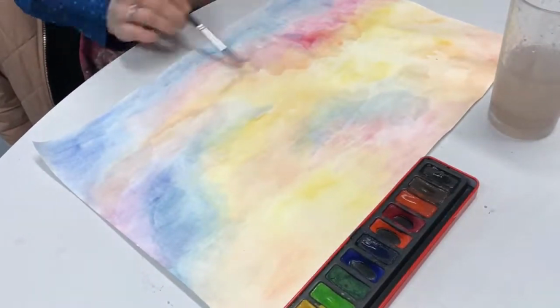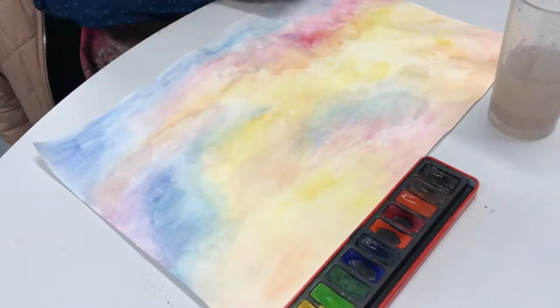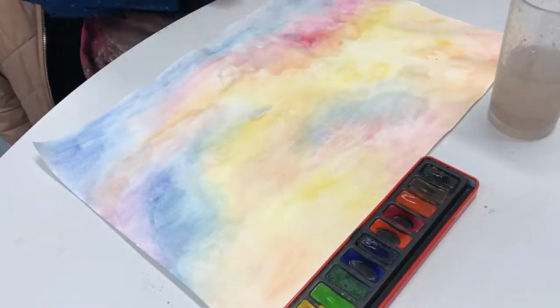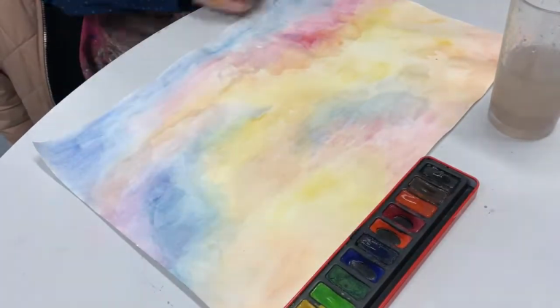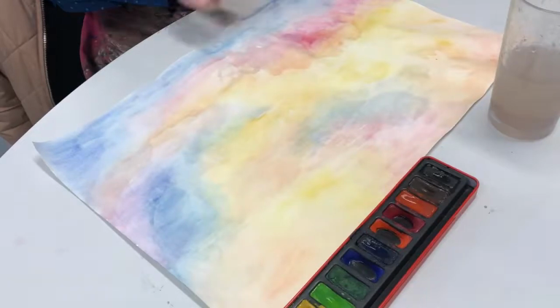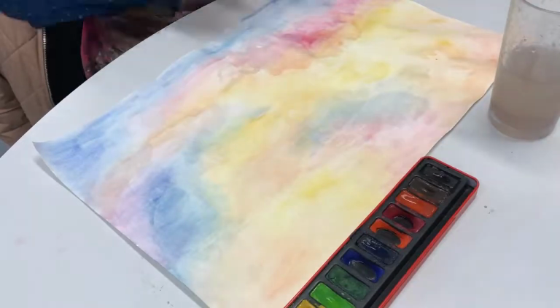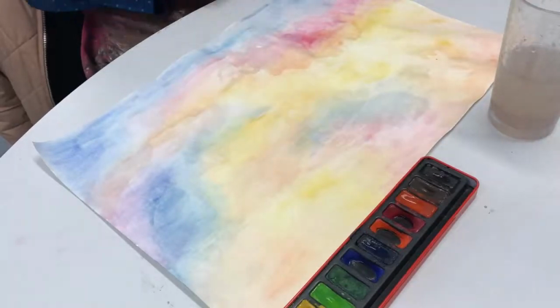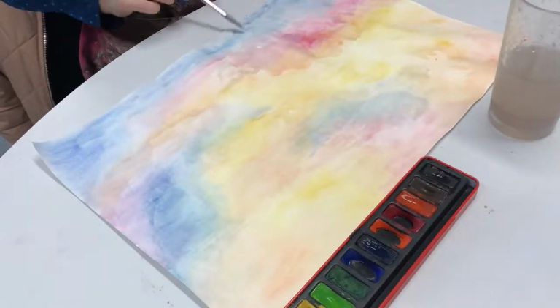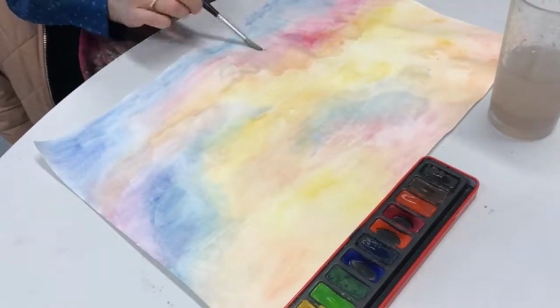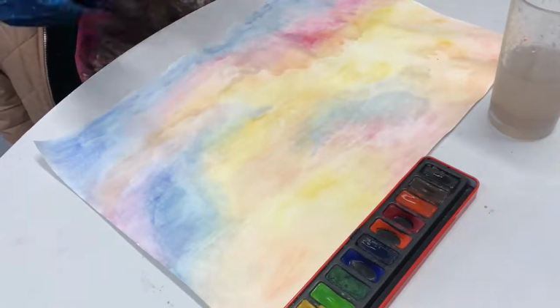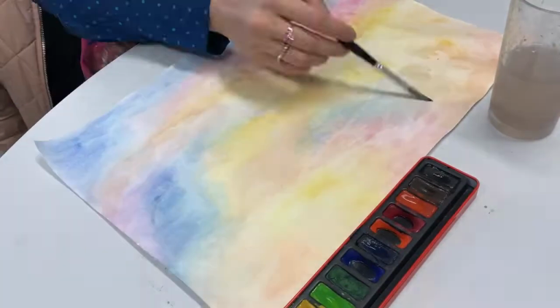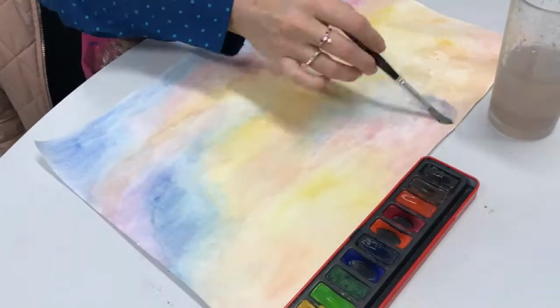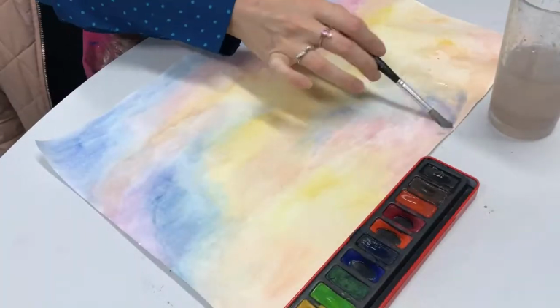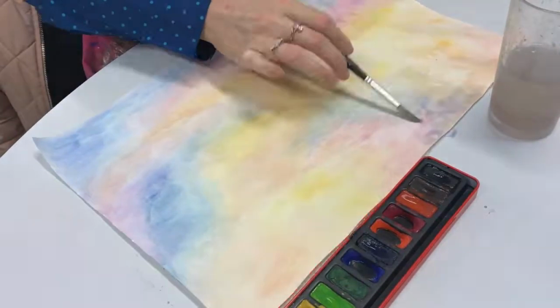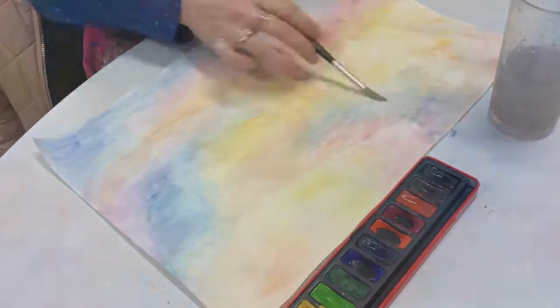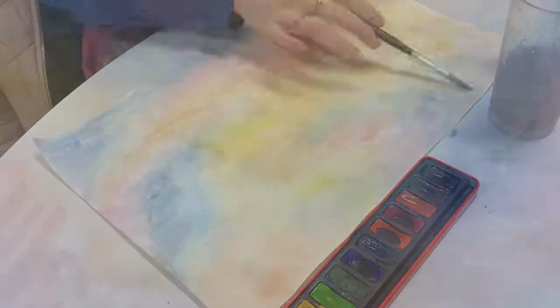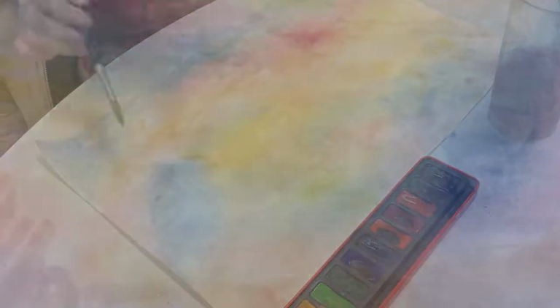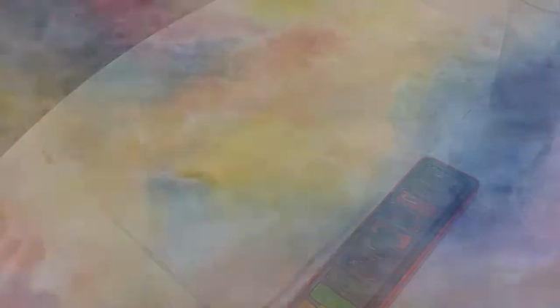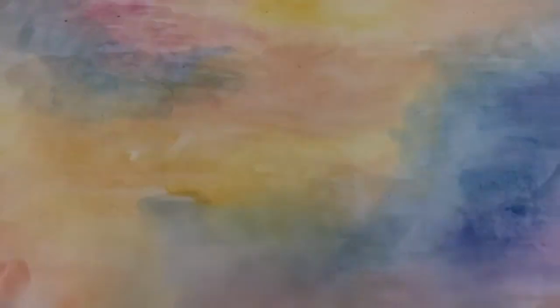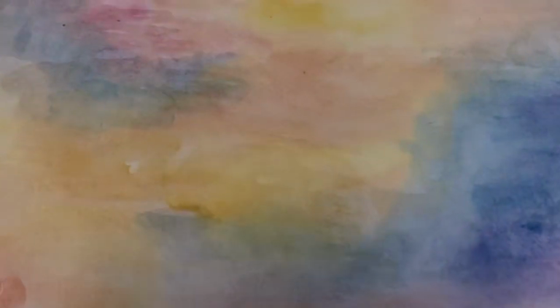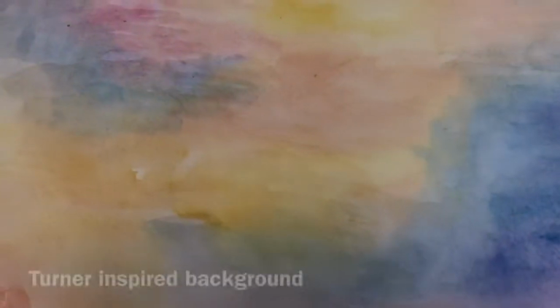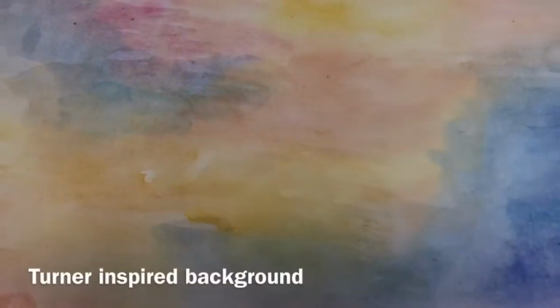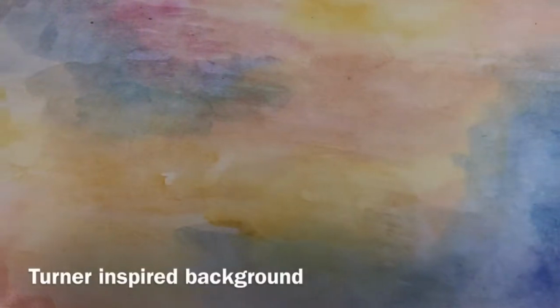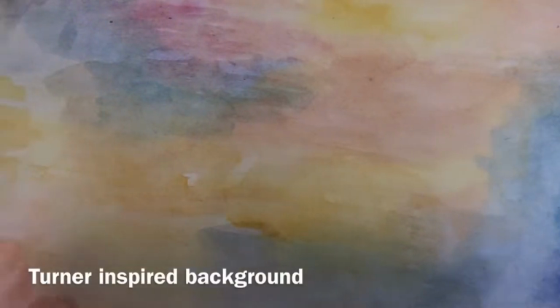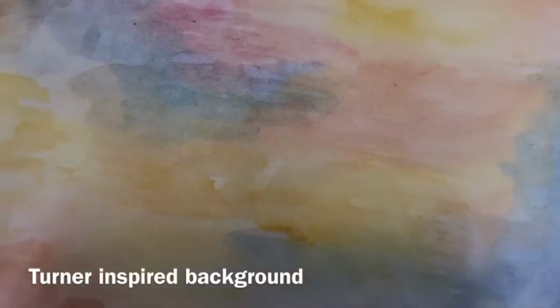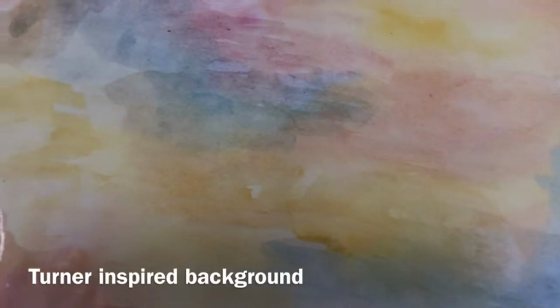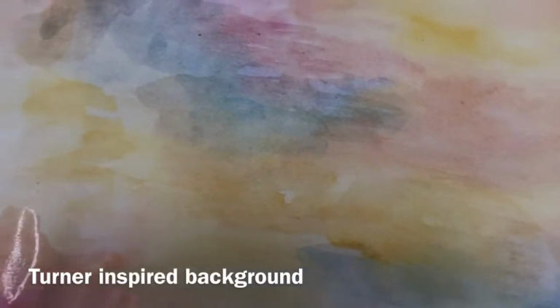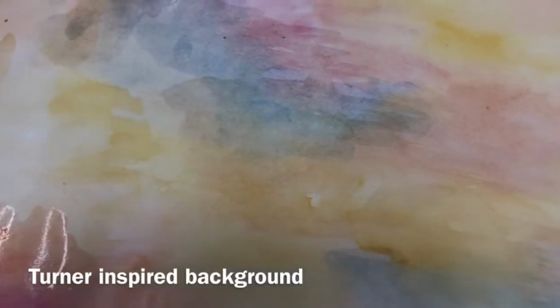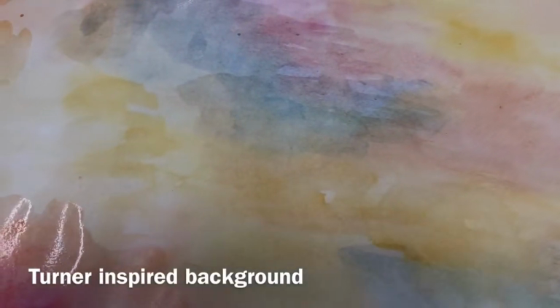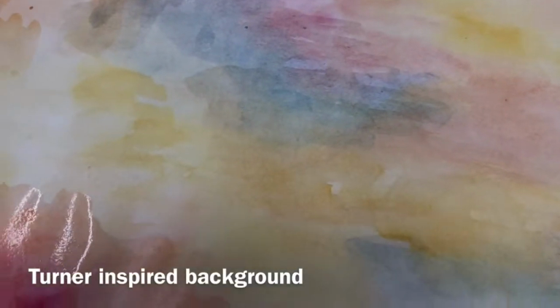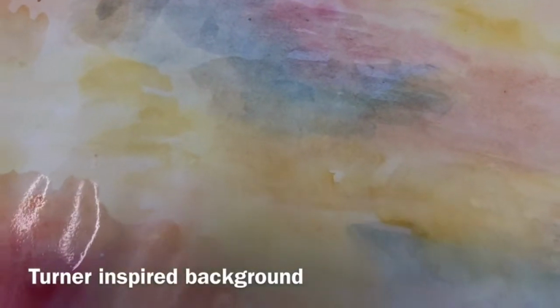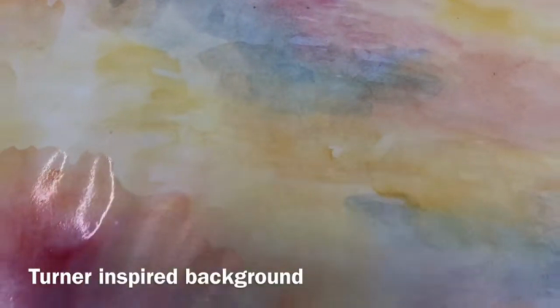Once you've done the whole background, make sure it's completely dry before starting with the John Virtue midground.